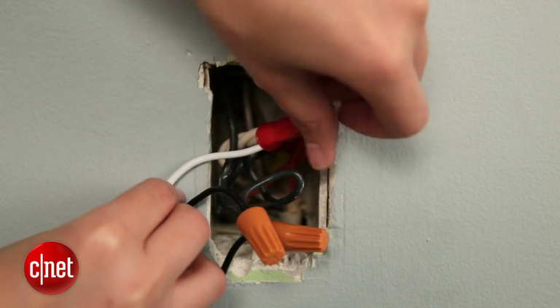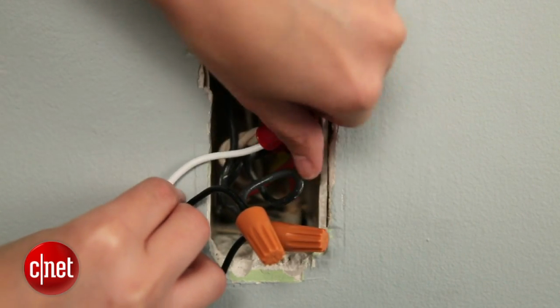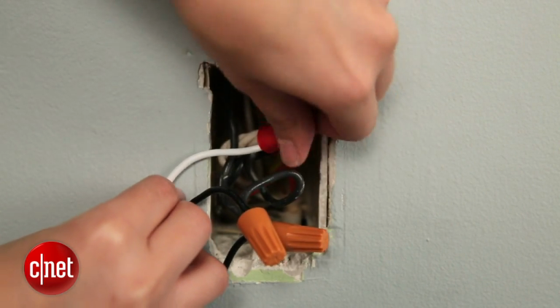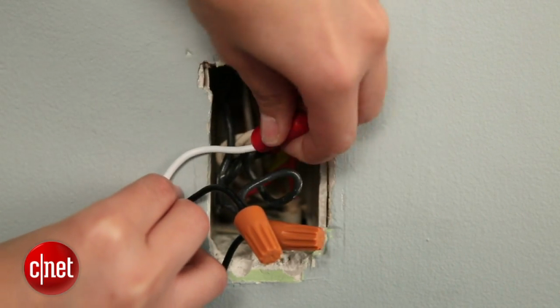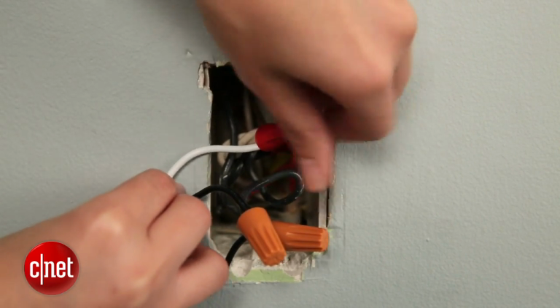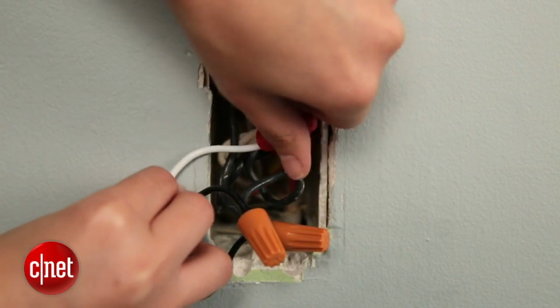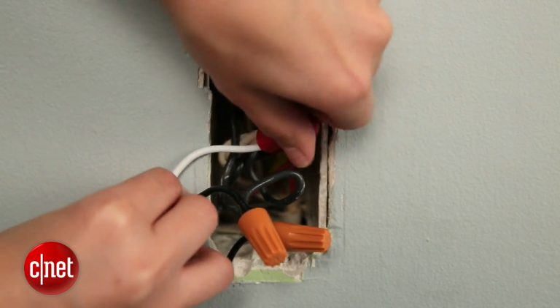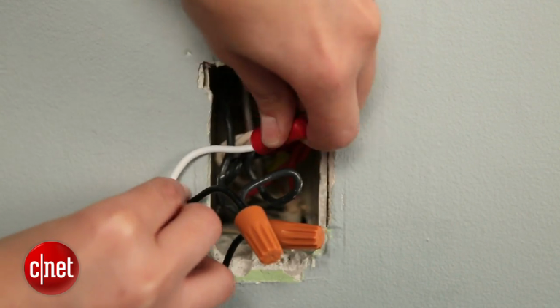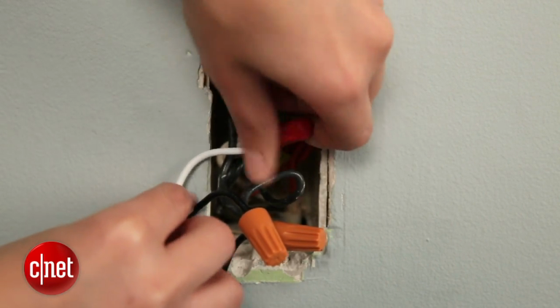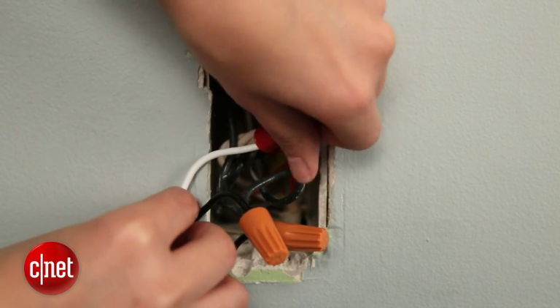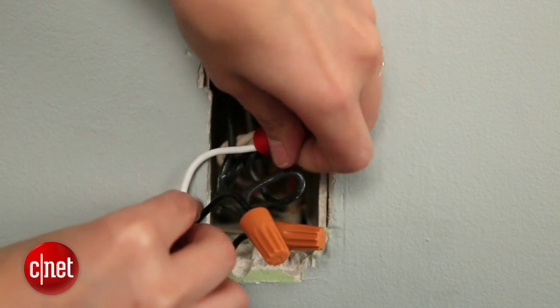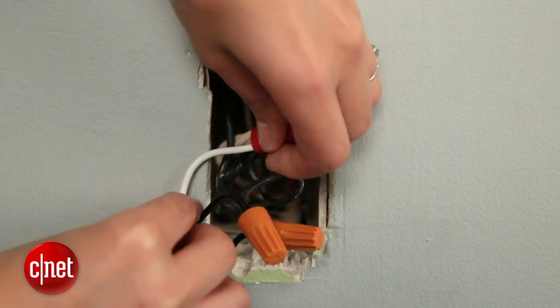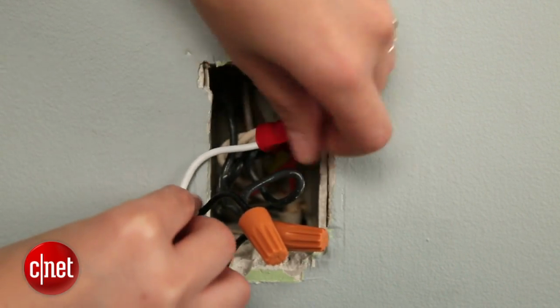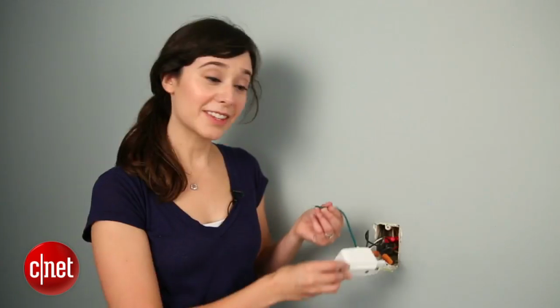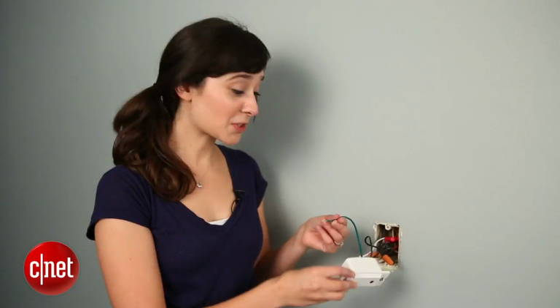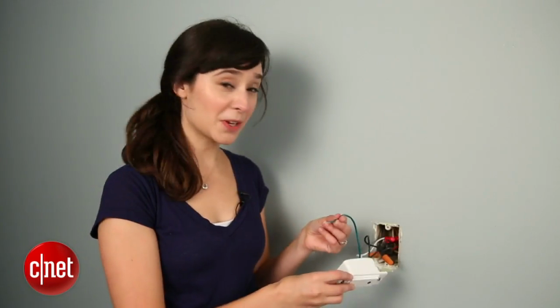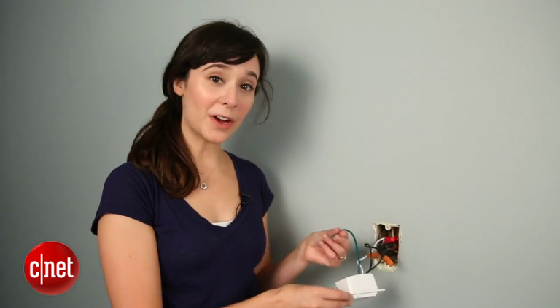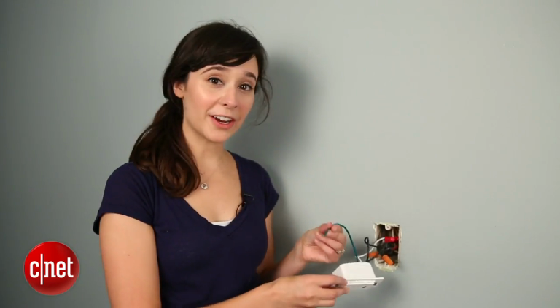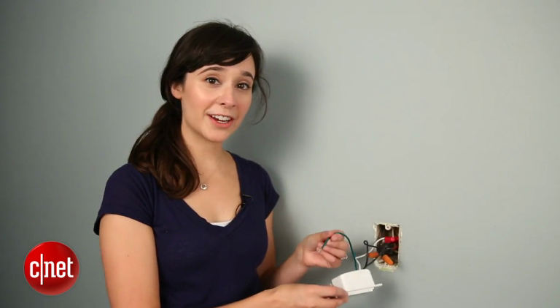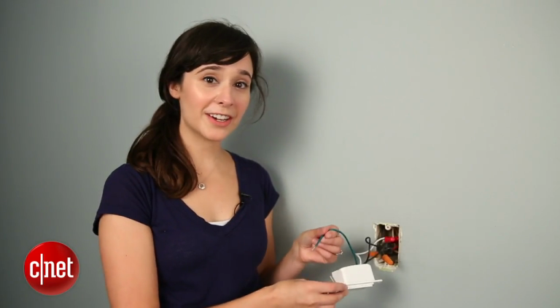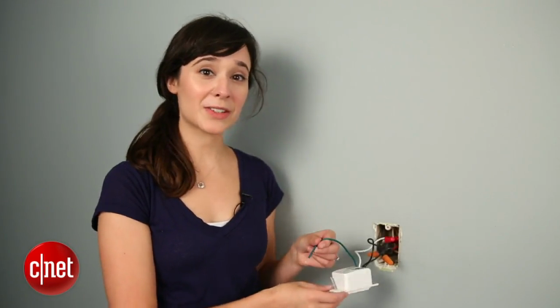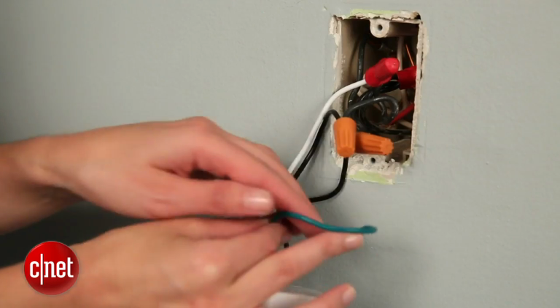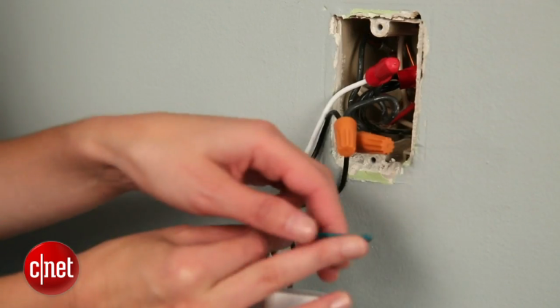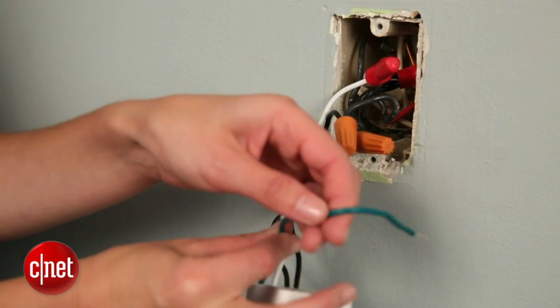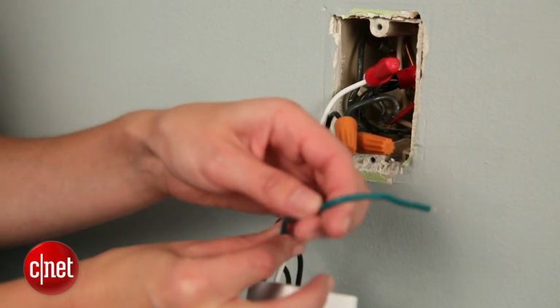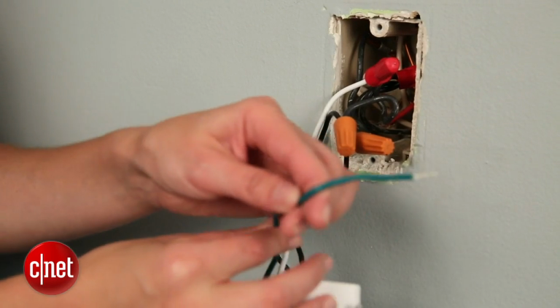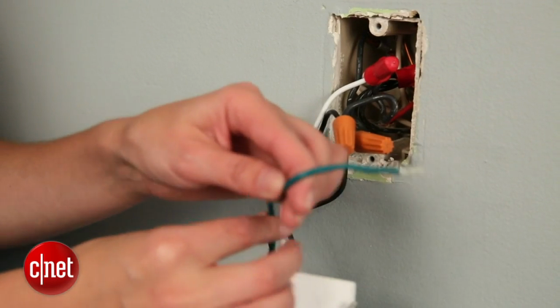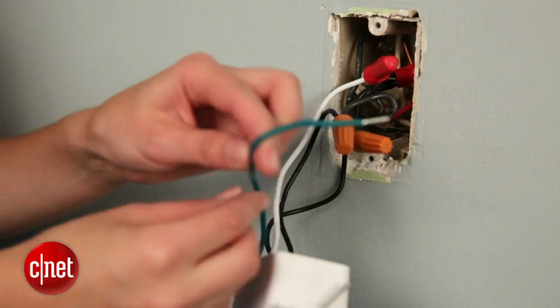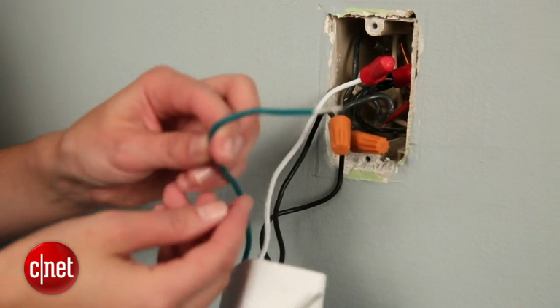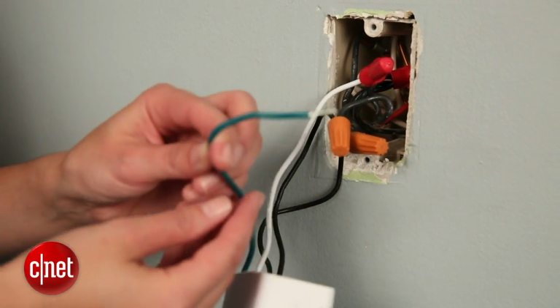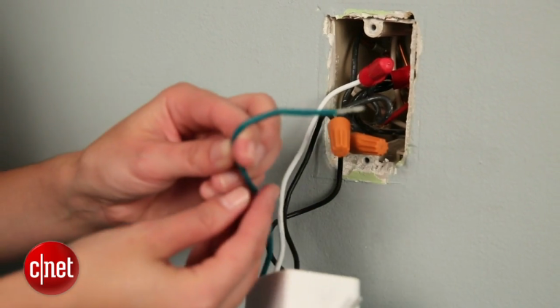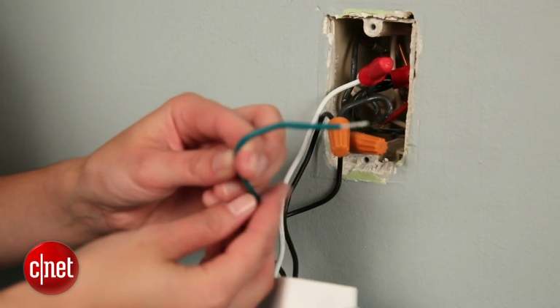And that's really it for the wiring part. This green wire here is the ground wire, and it's an optional wire.